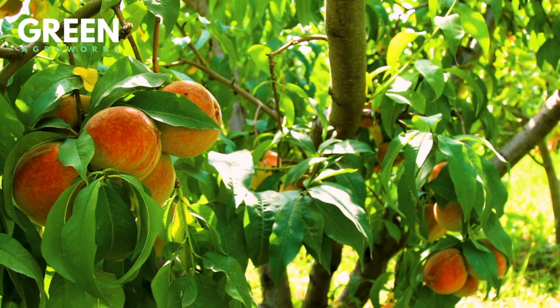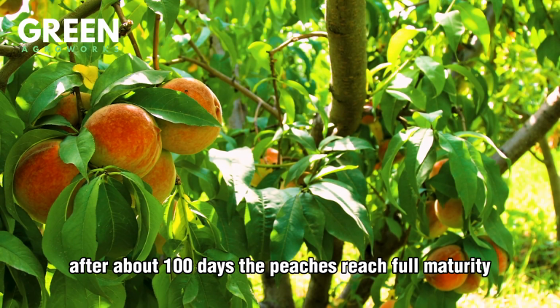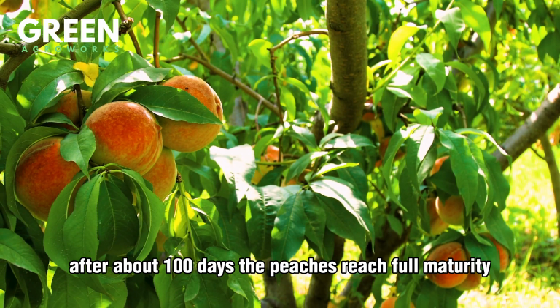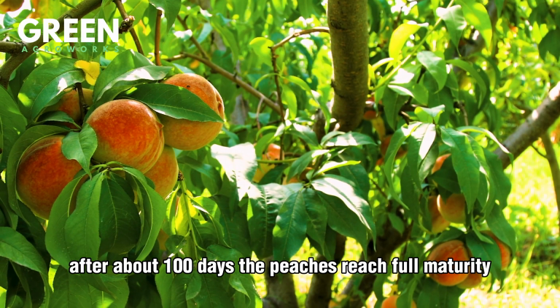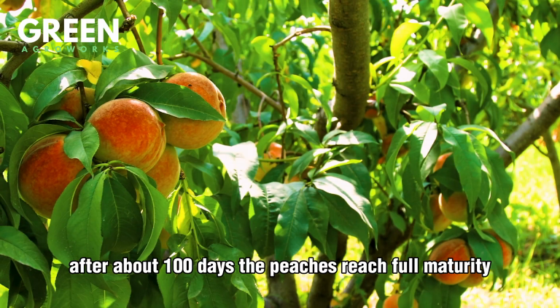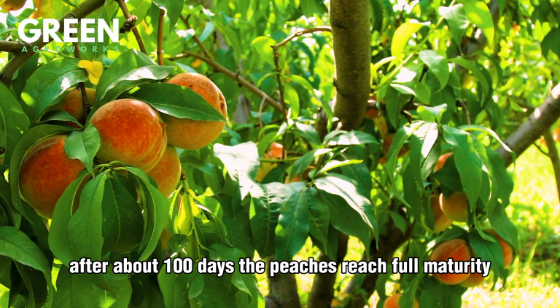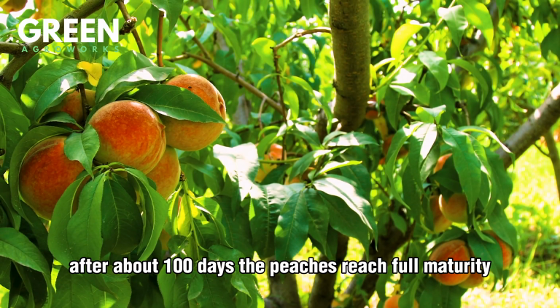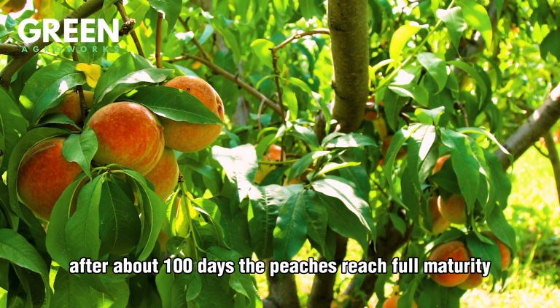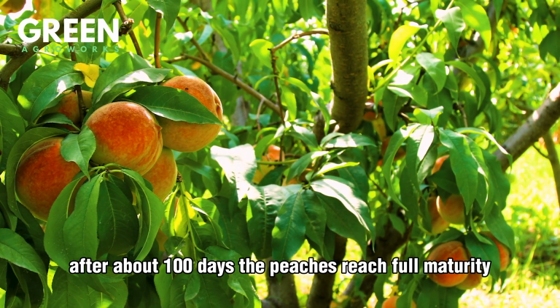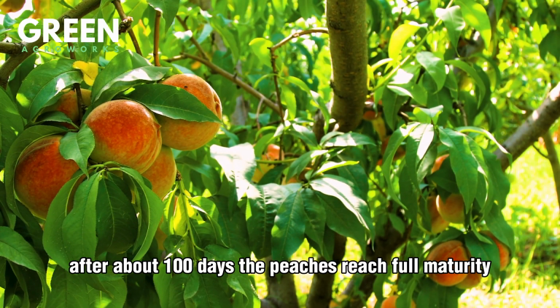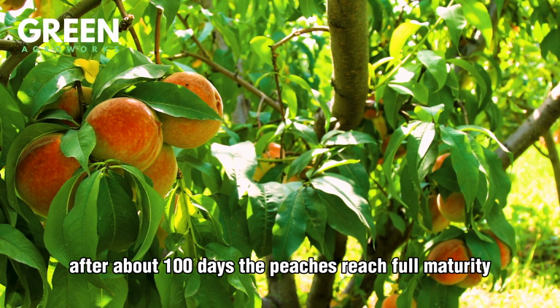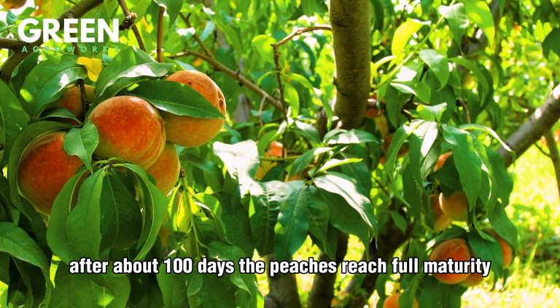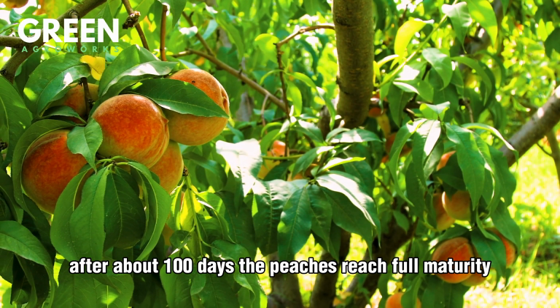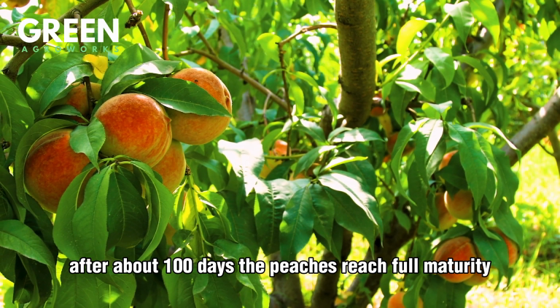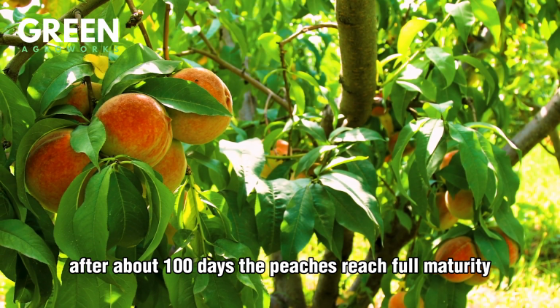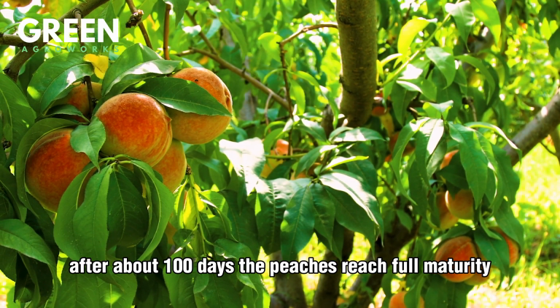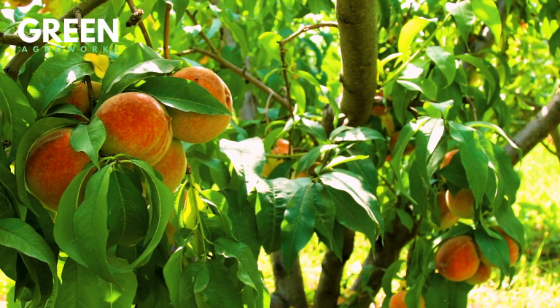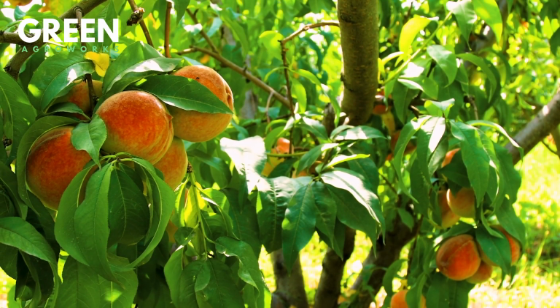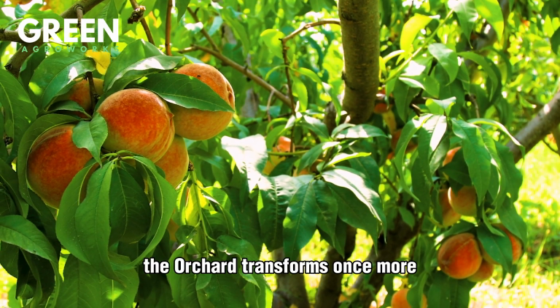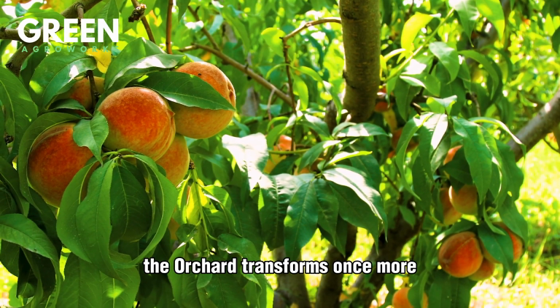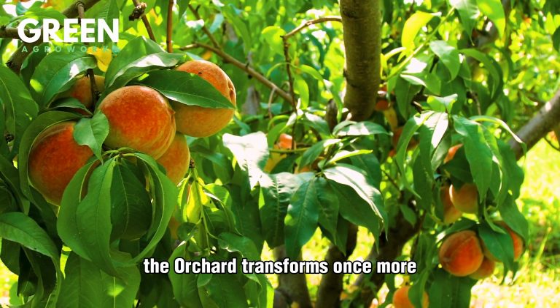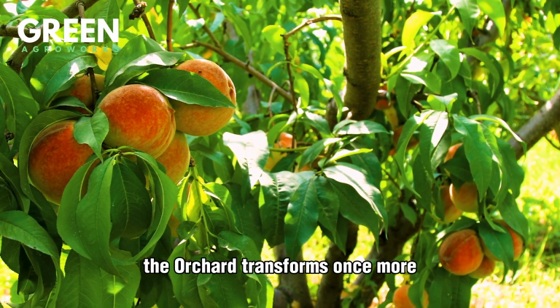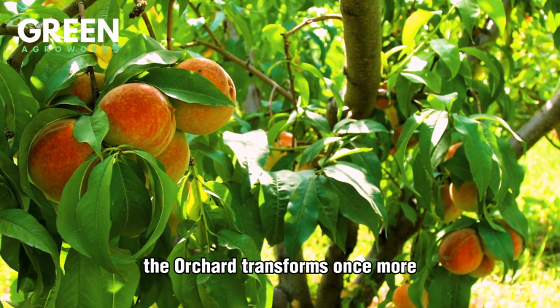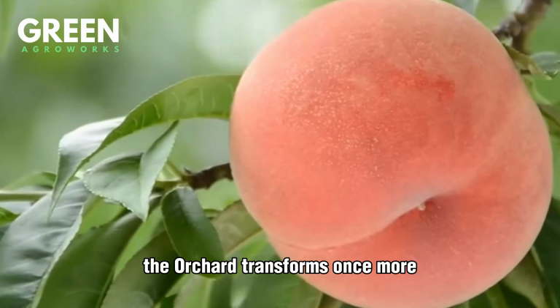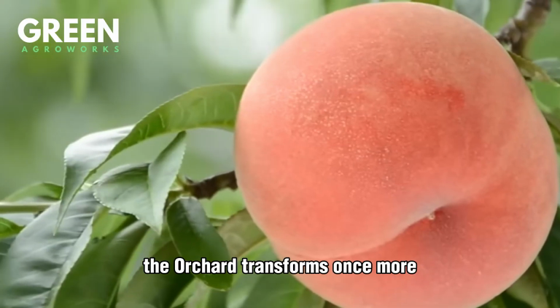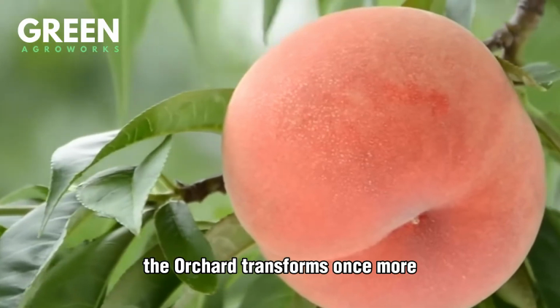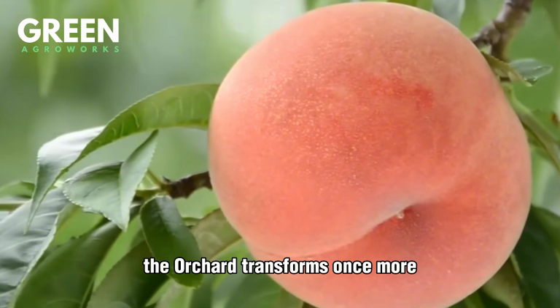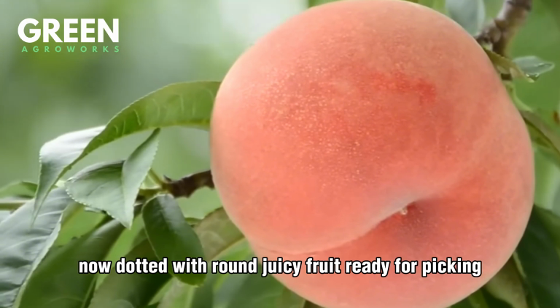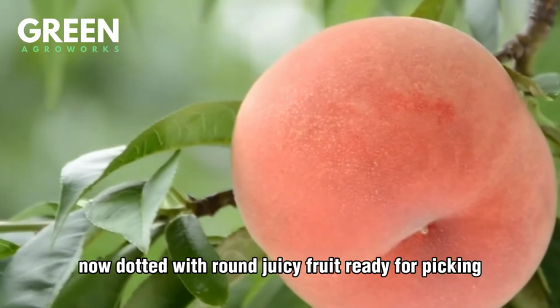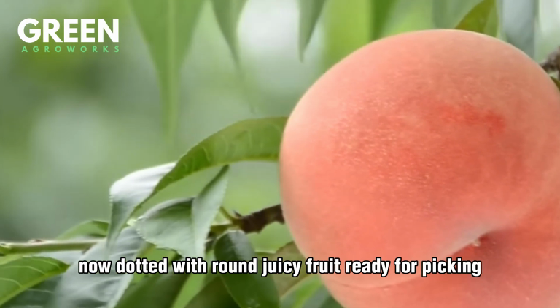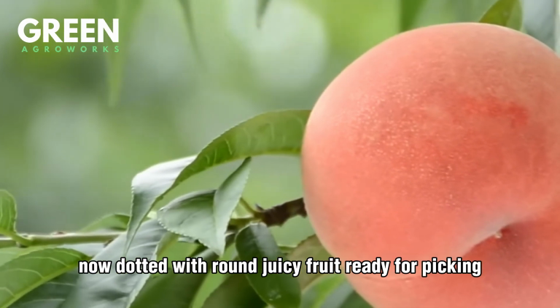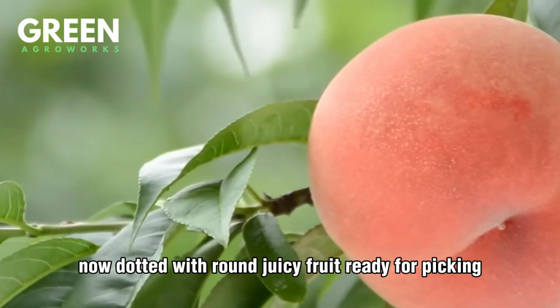After about 100 days, the peaches reach full maturity. The orchard transforms once more, now dotted with round, juicy fruit ready for picking.